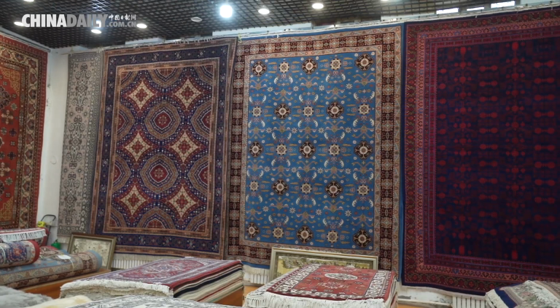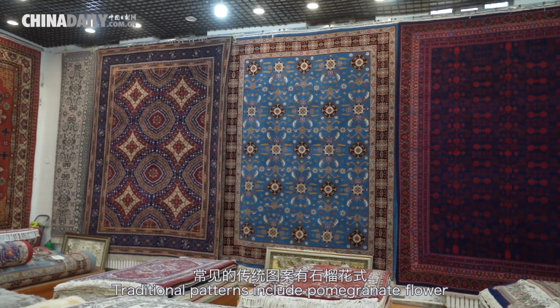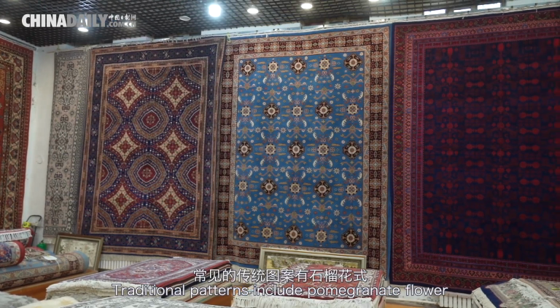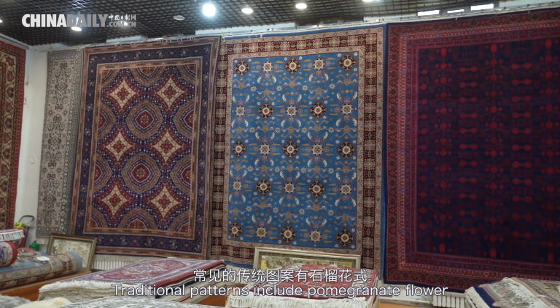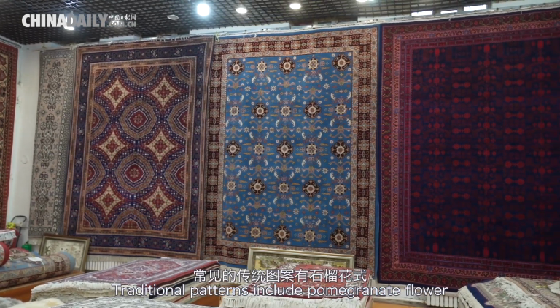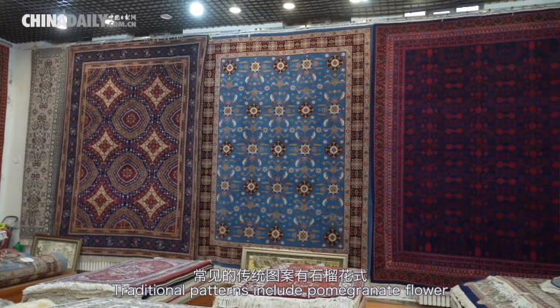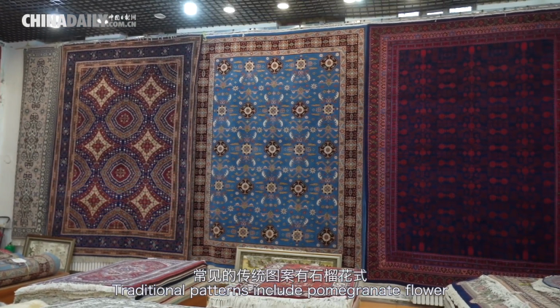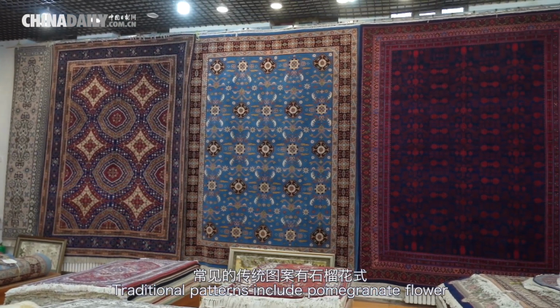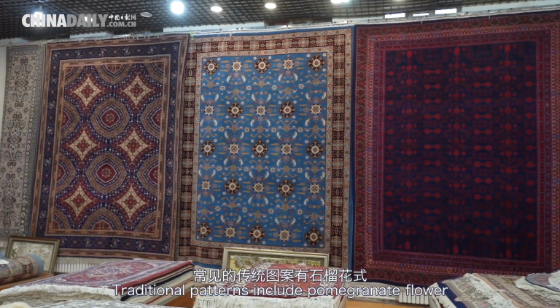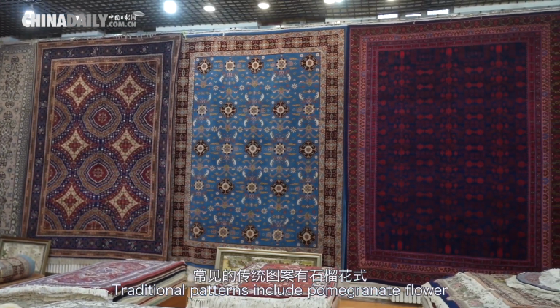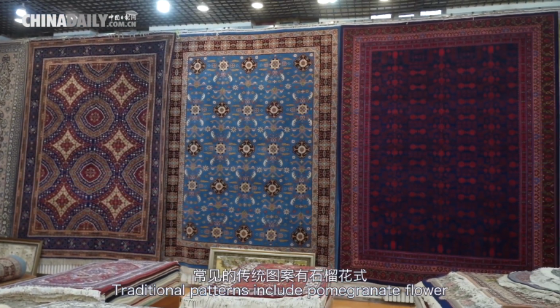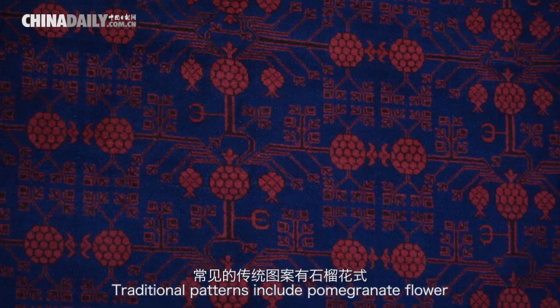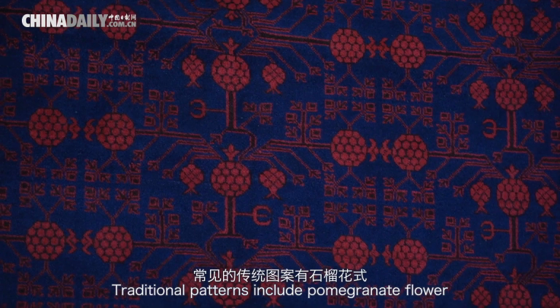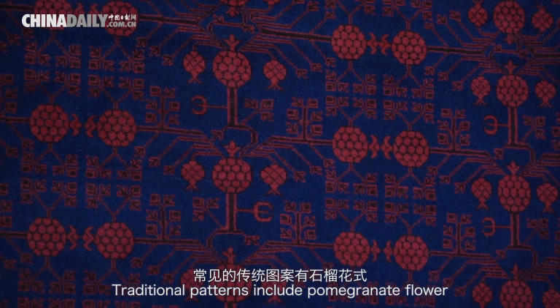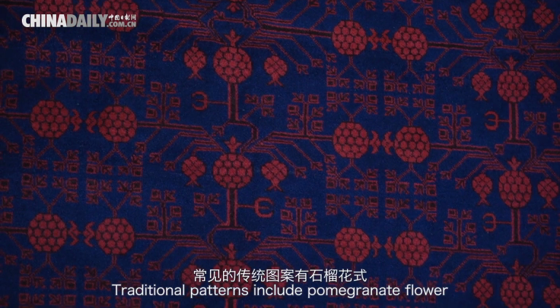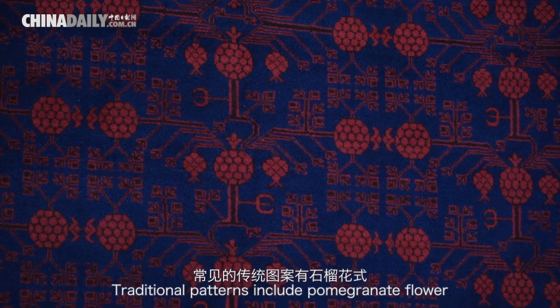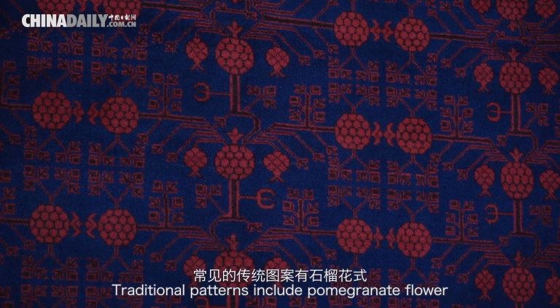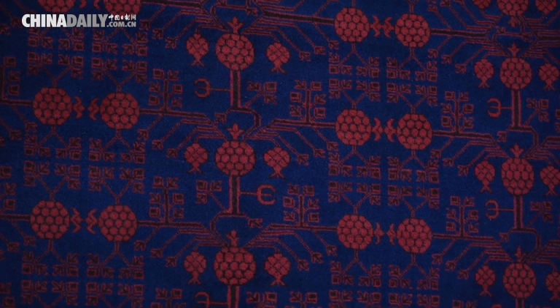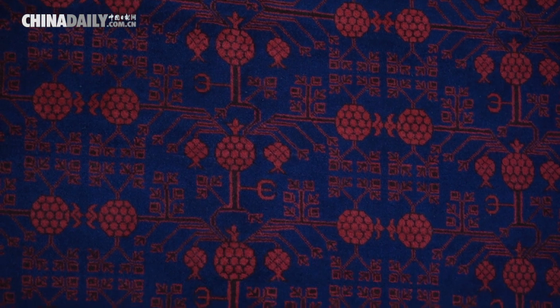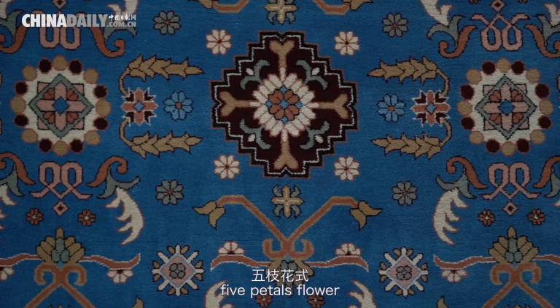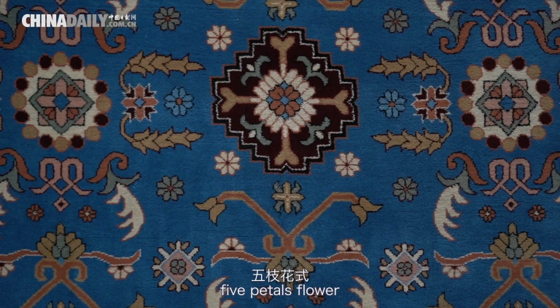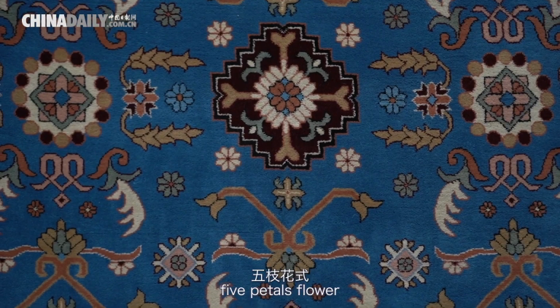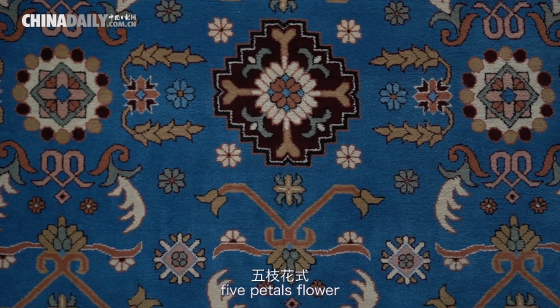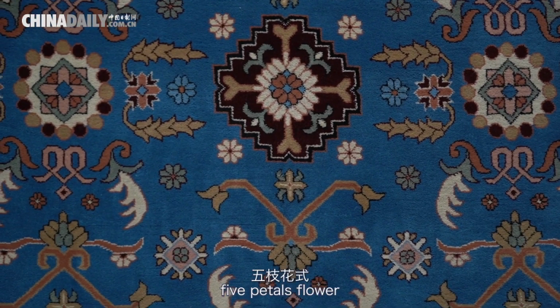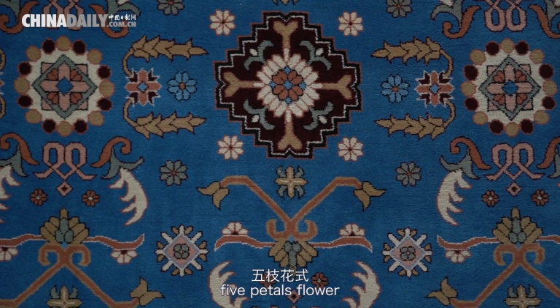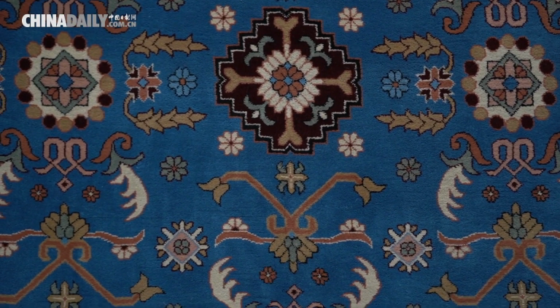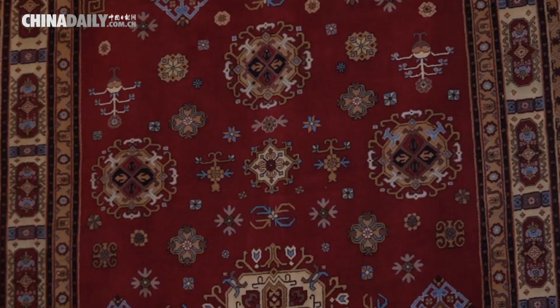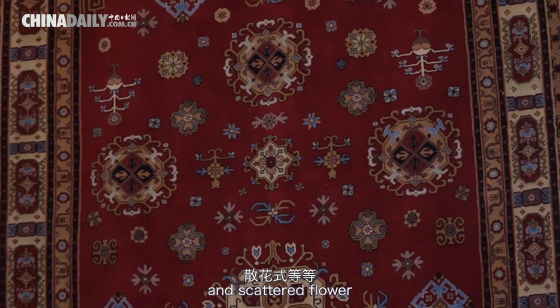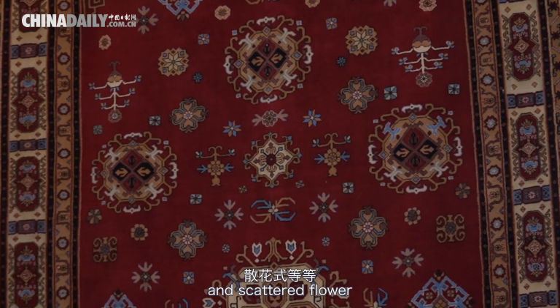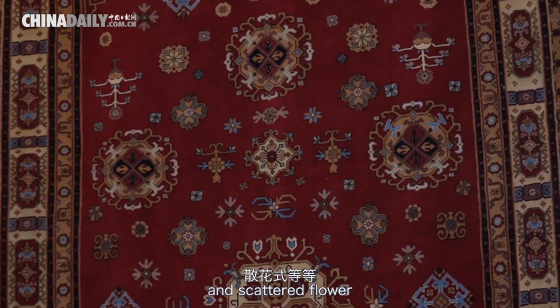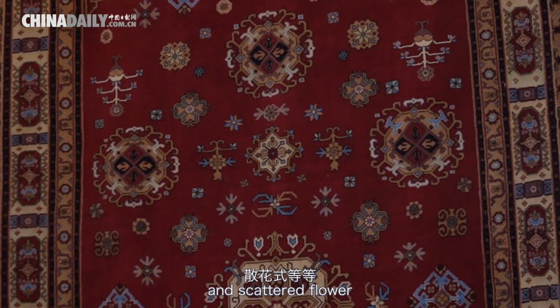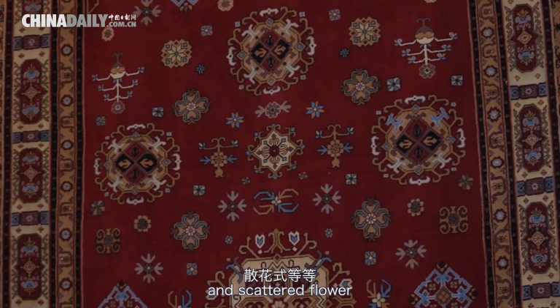Traditional patterns include pomegranate flower, five petals flower, and scattered flower.